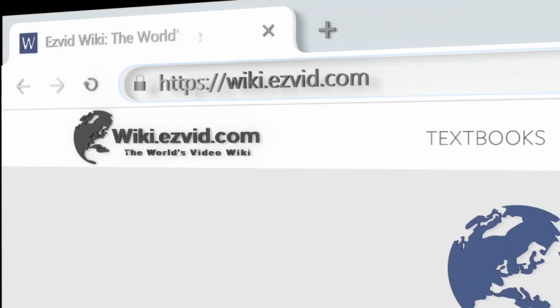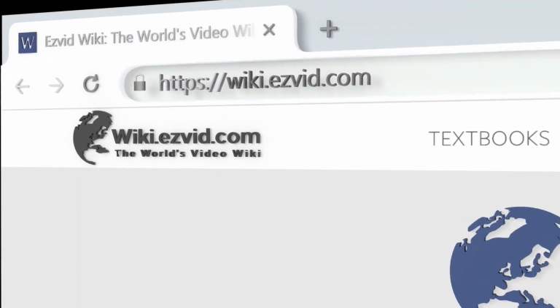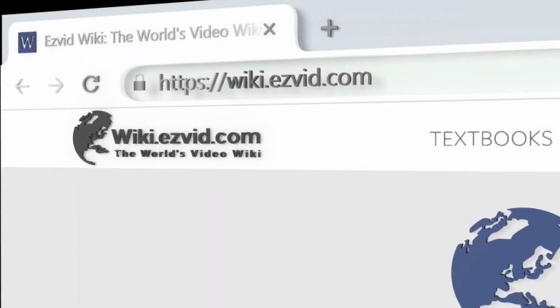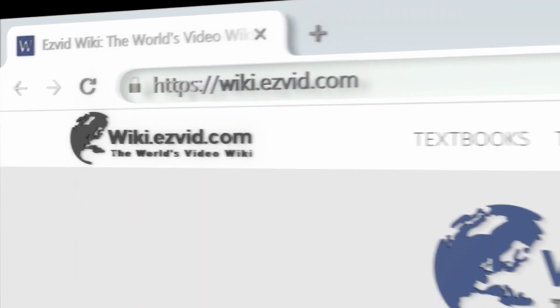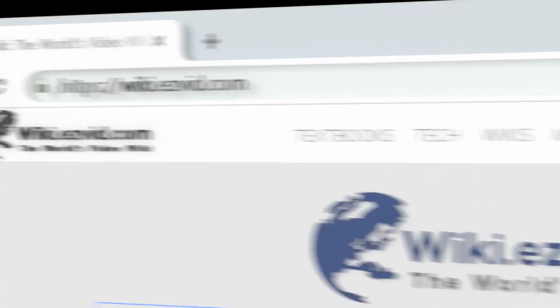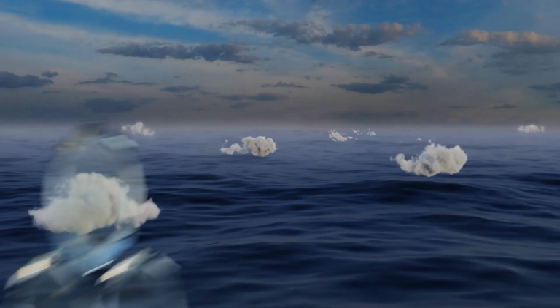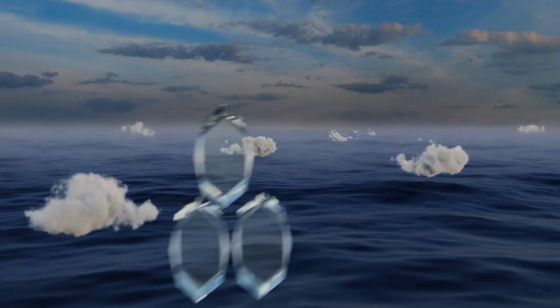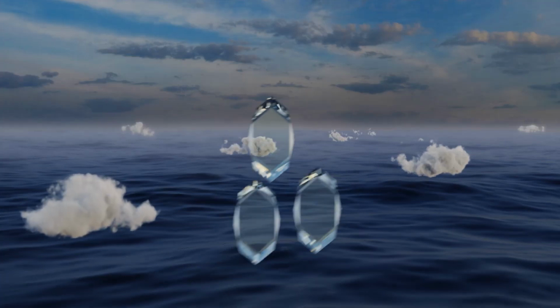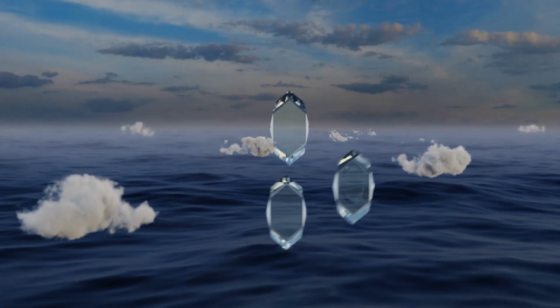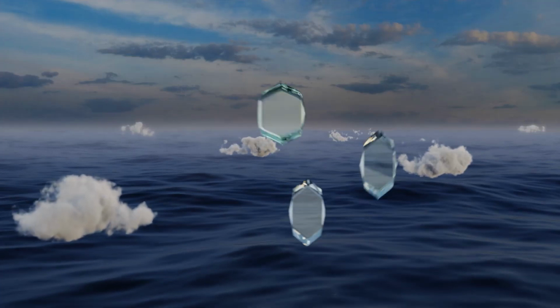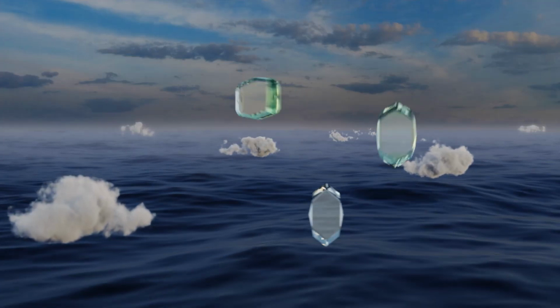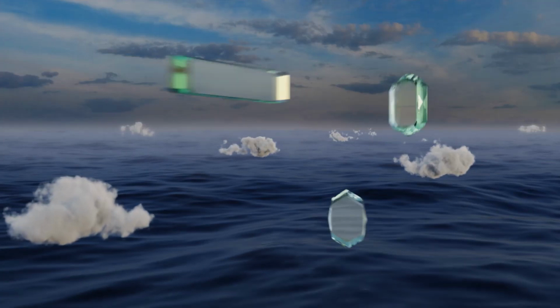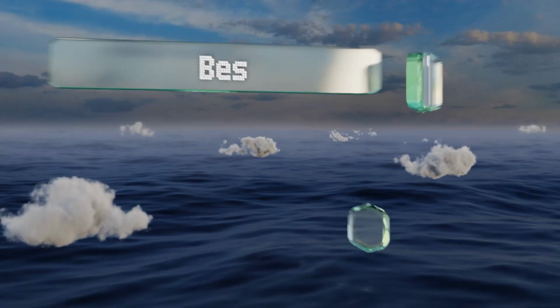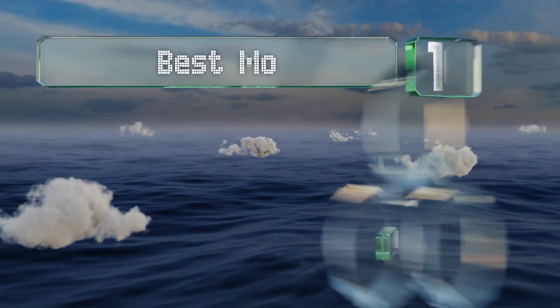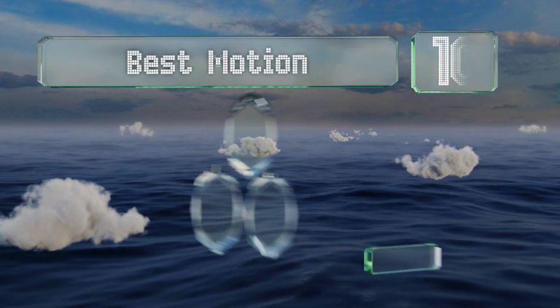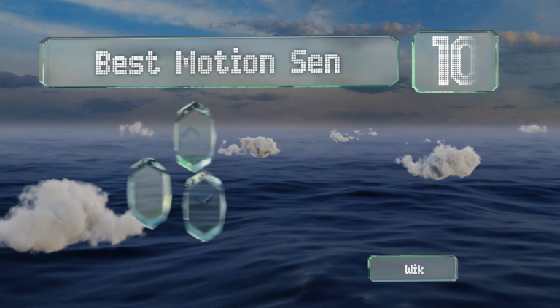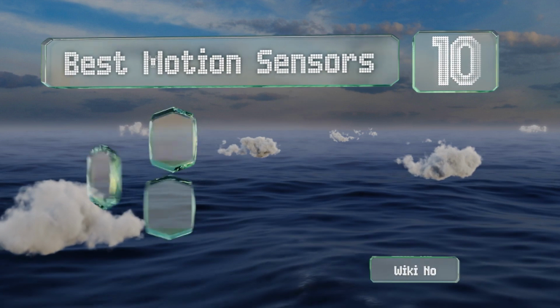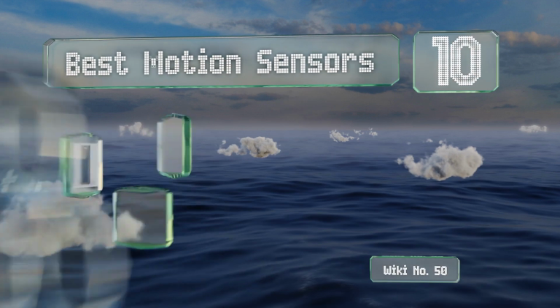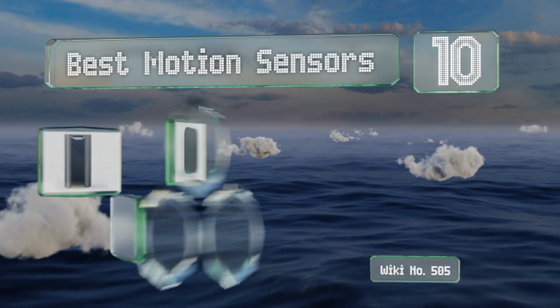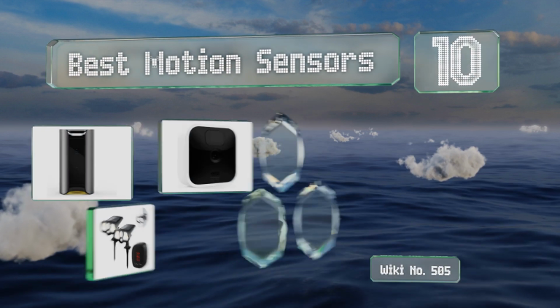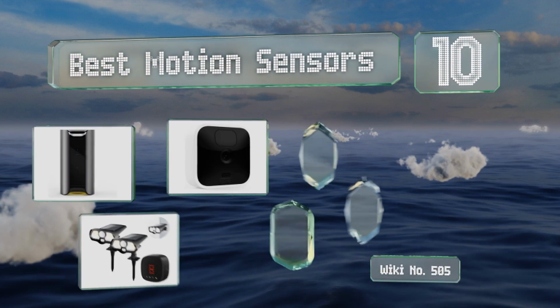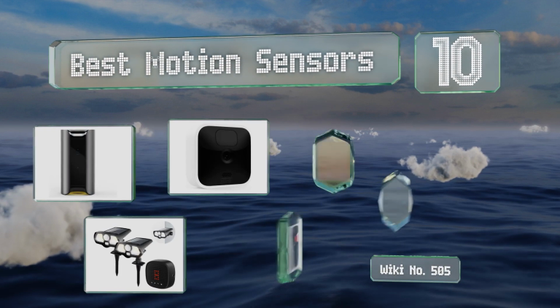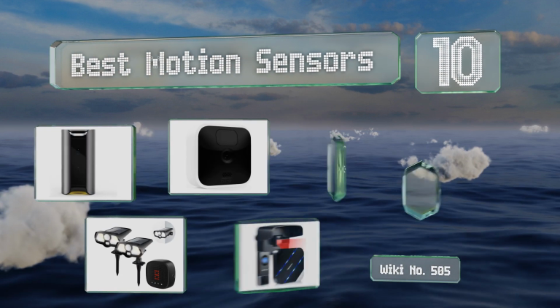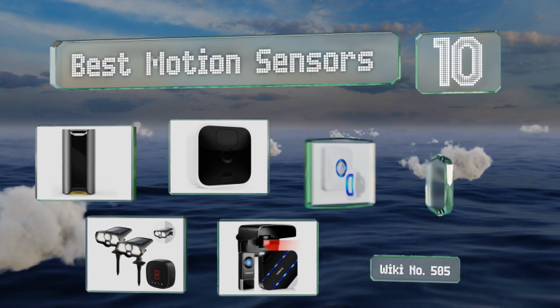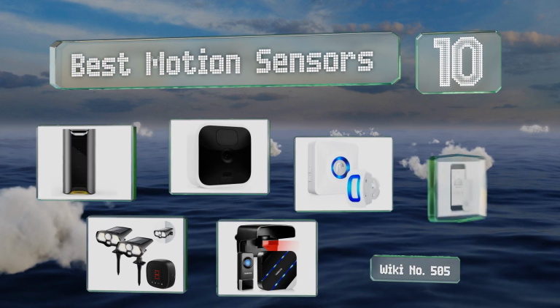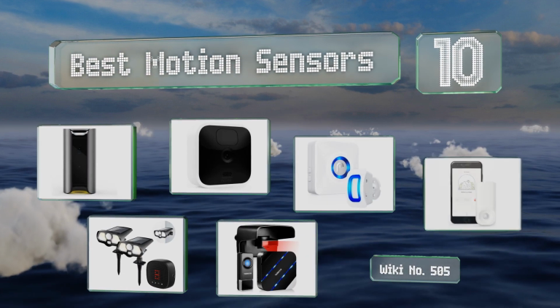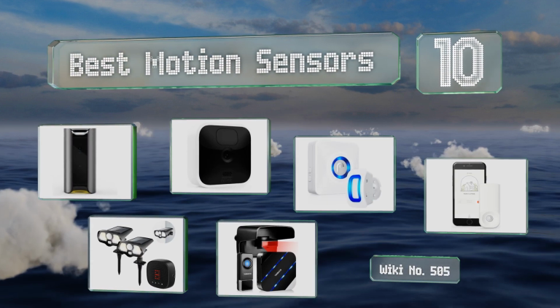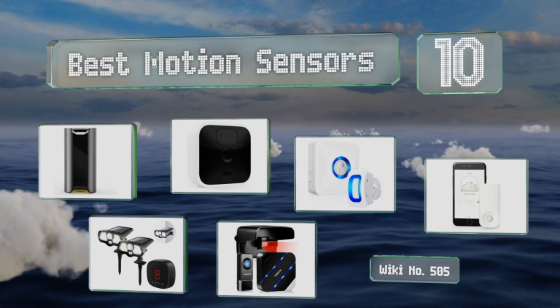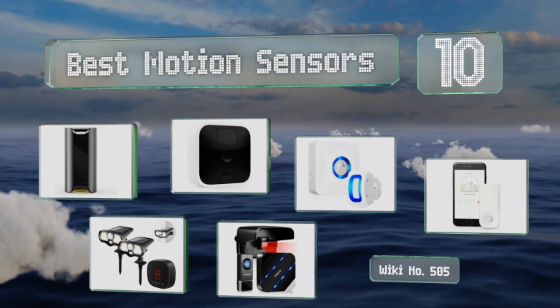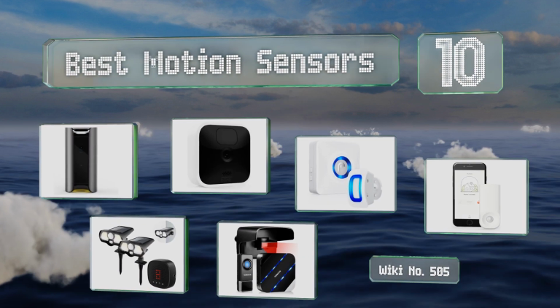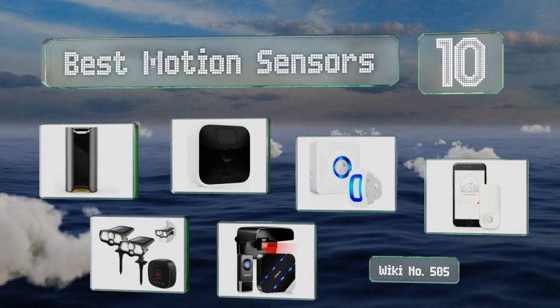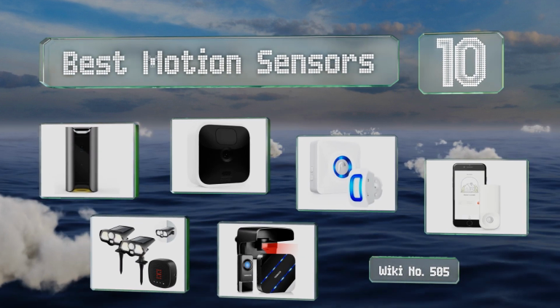EasyVid presents the 10 best motion sensors. Let's get started with the list.